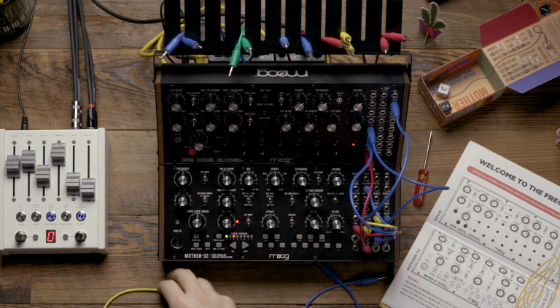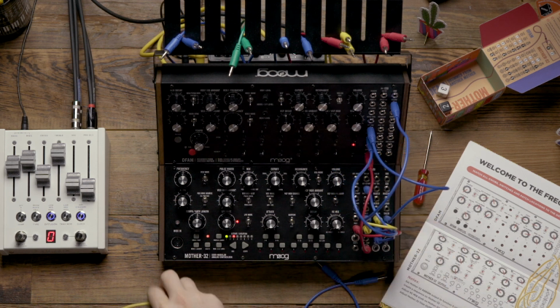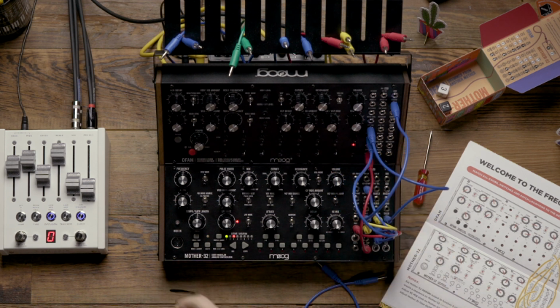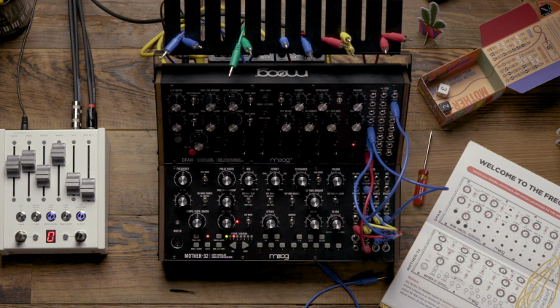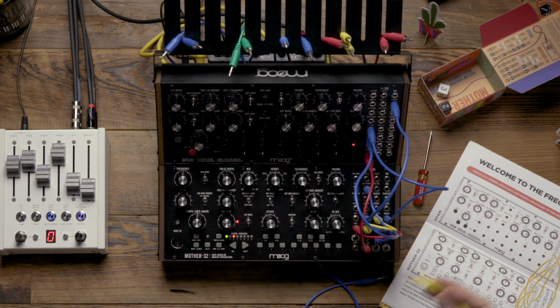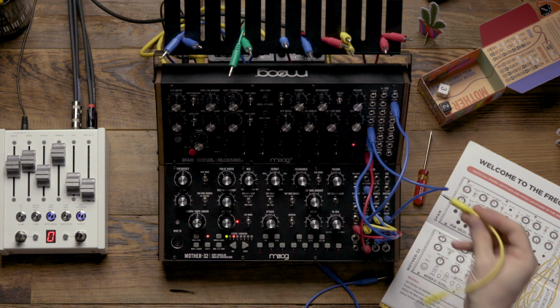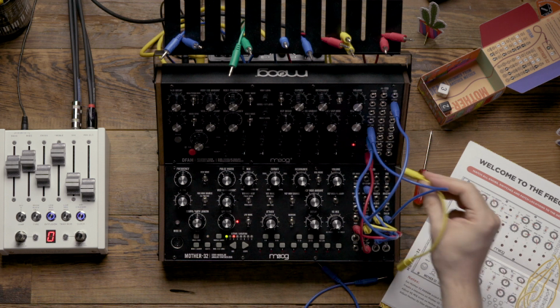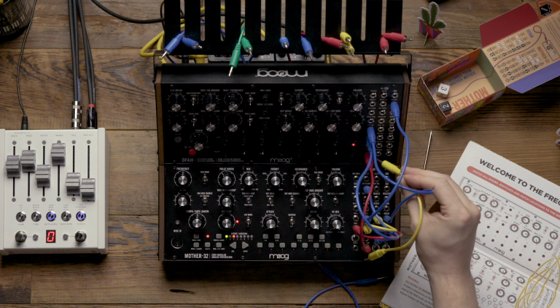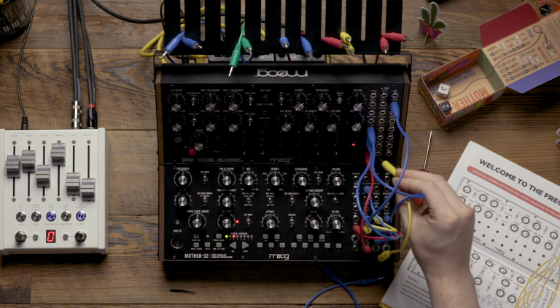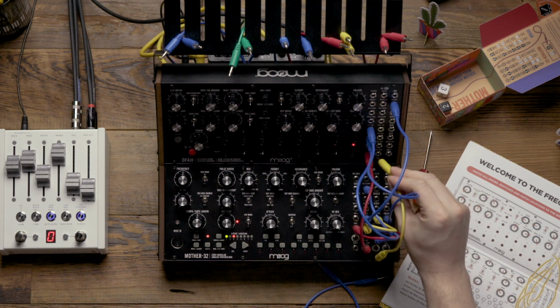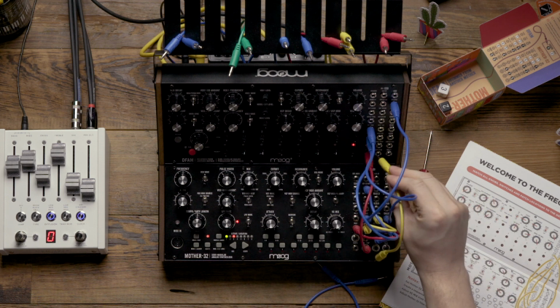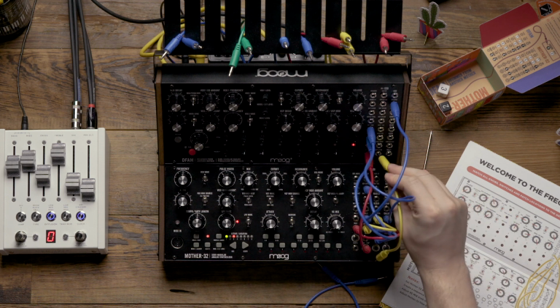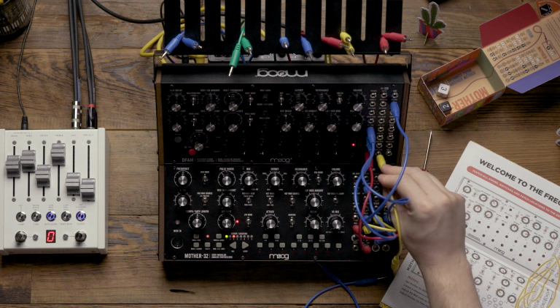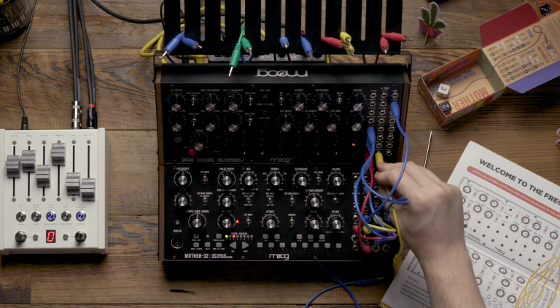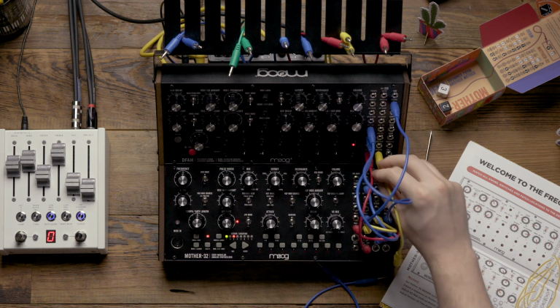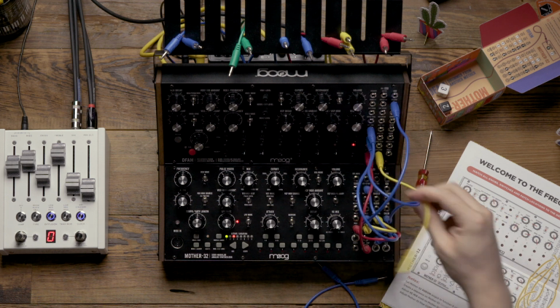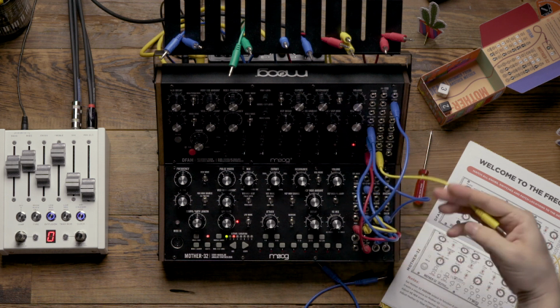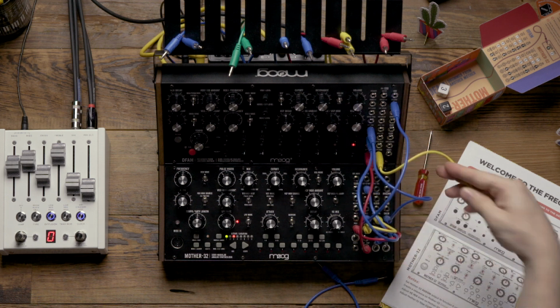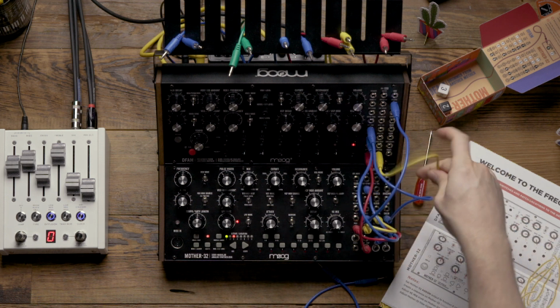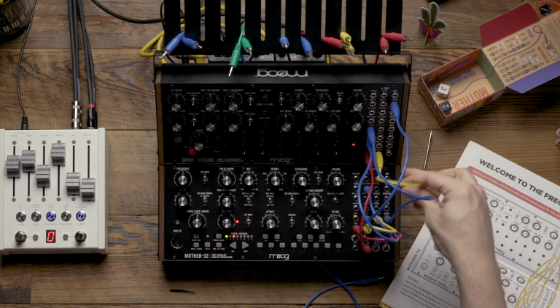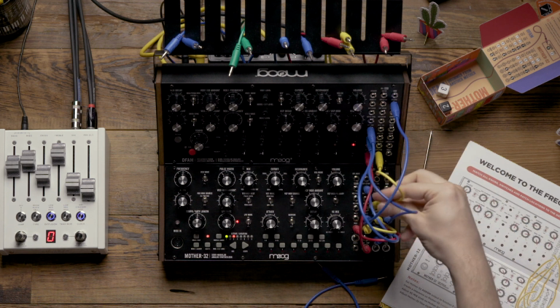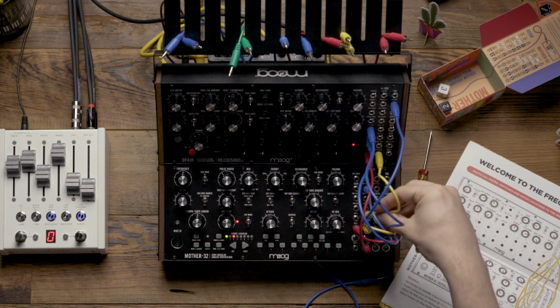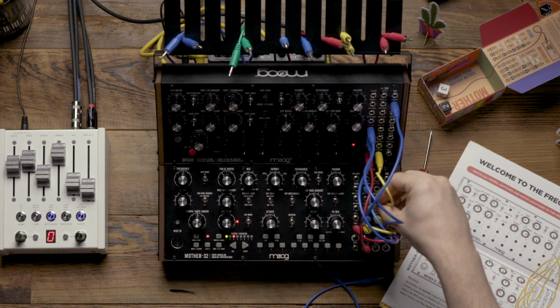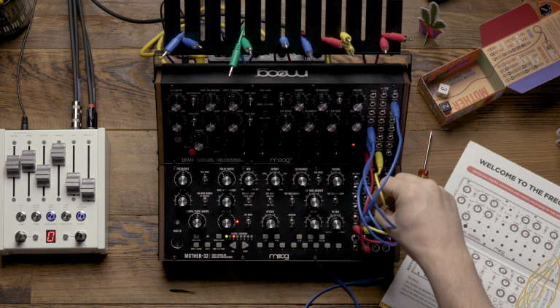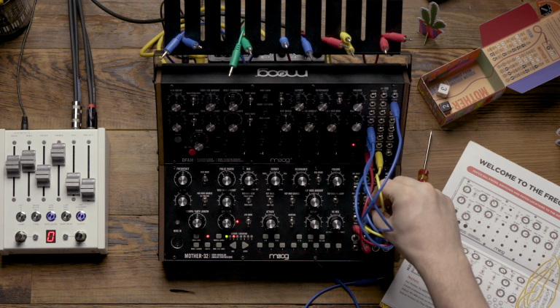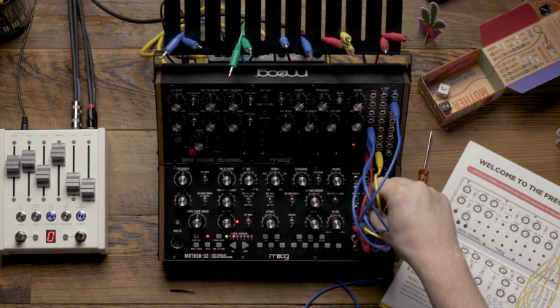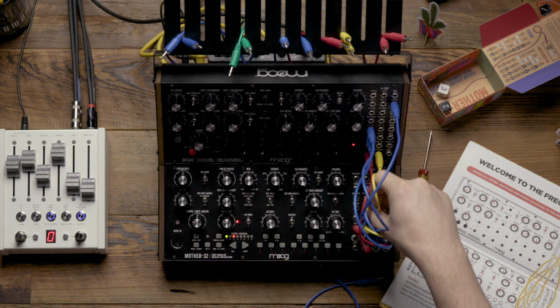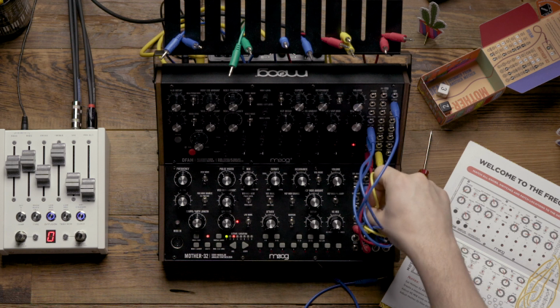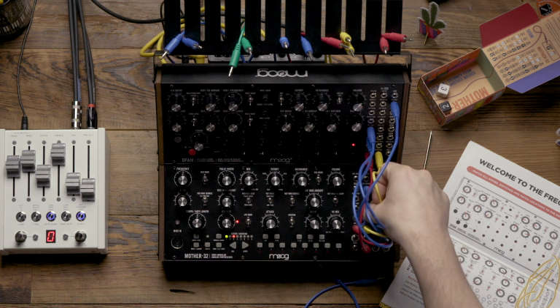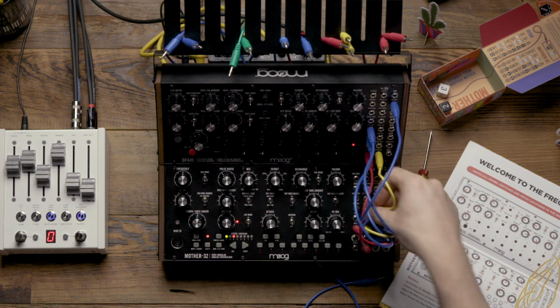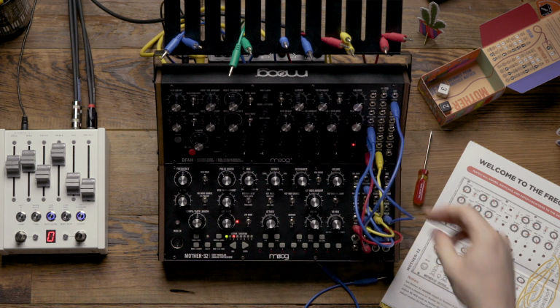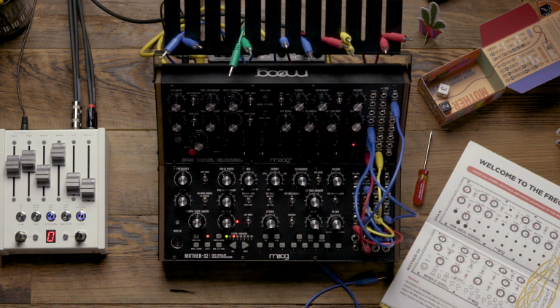Lastly, I'm going to take the DFAM's velocity output and patch that to the LFO rate input on the Mother32.